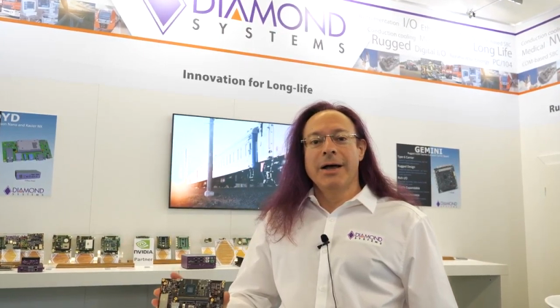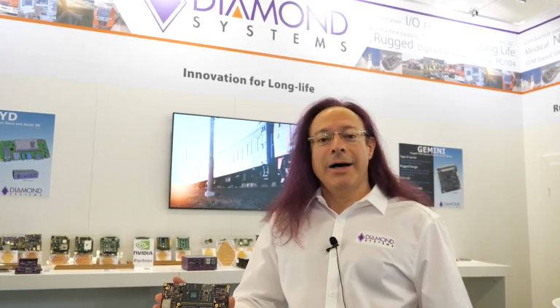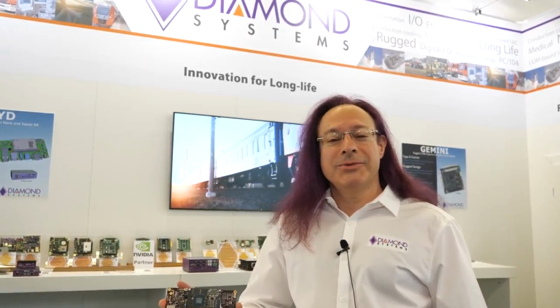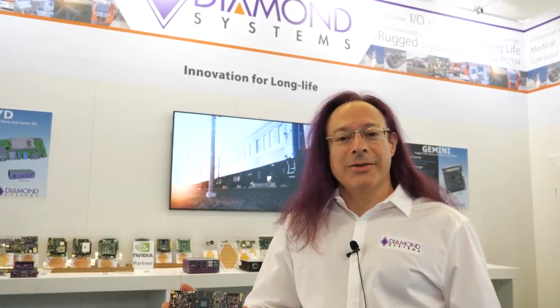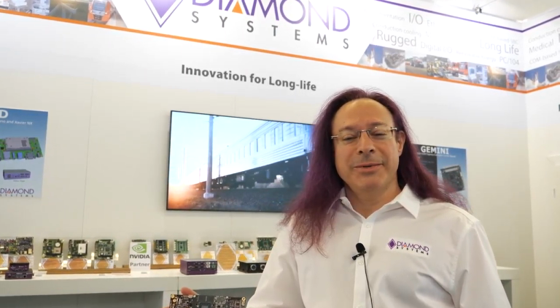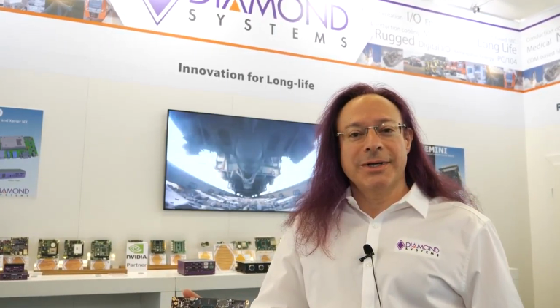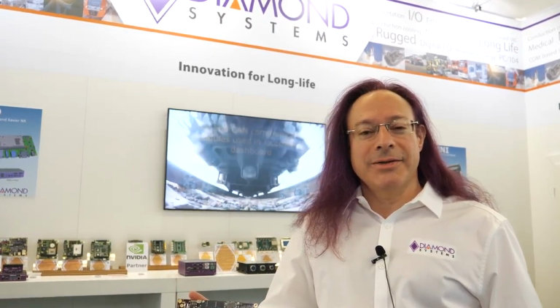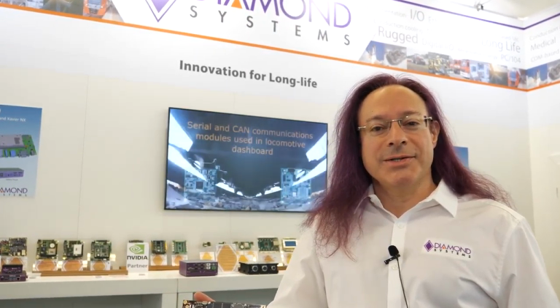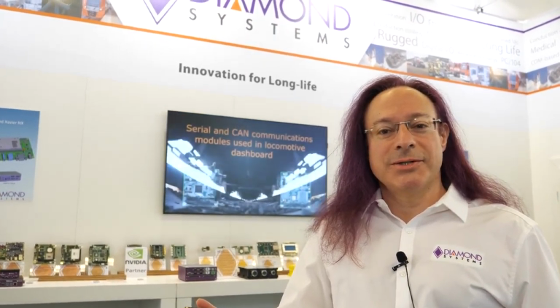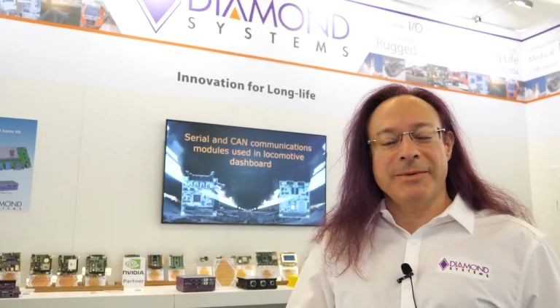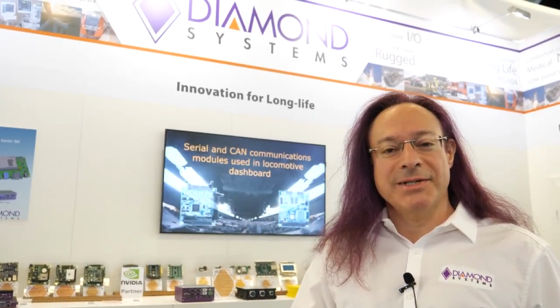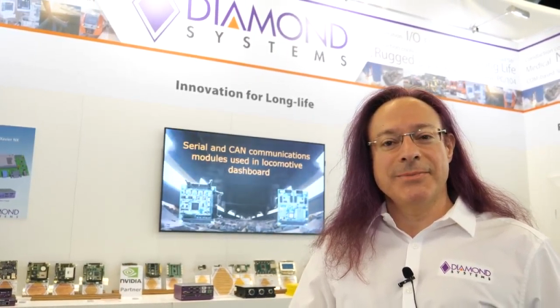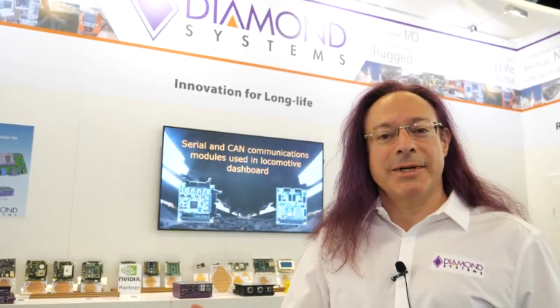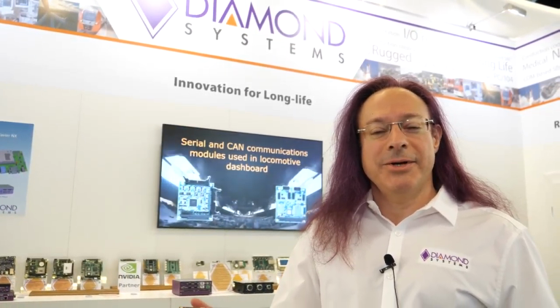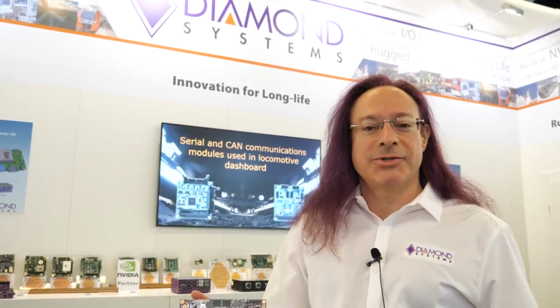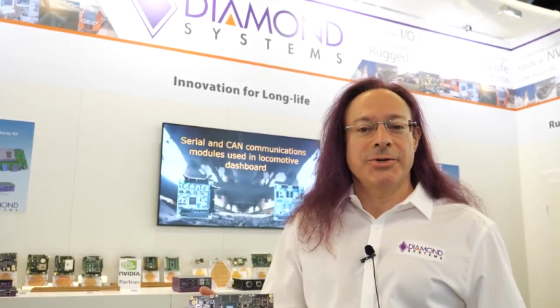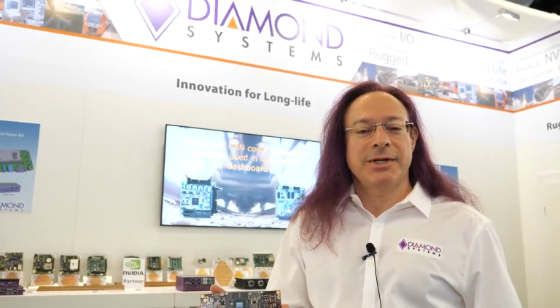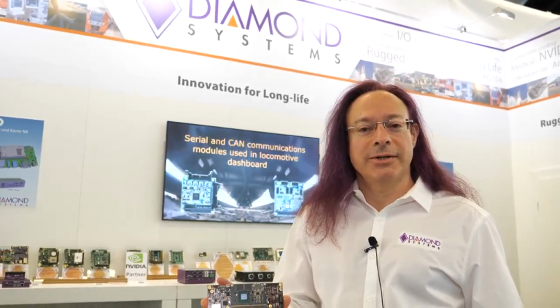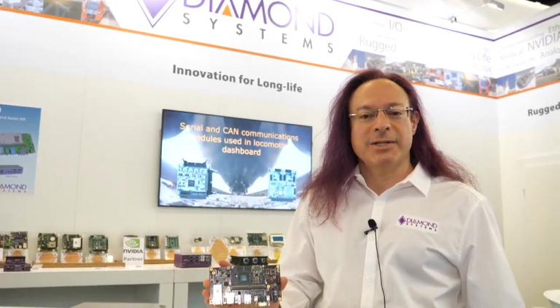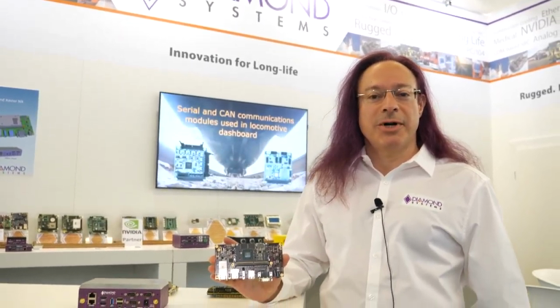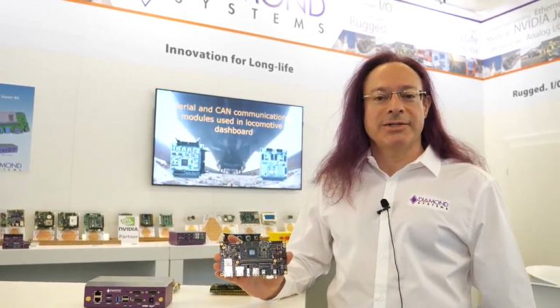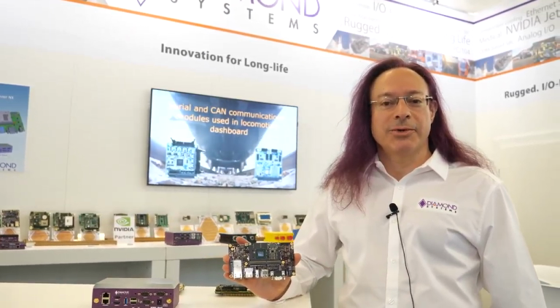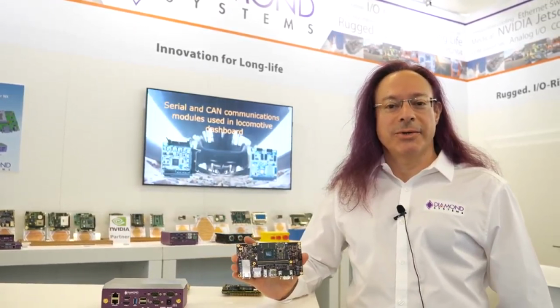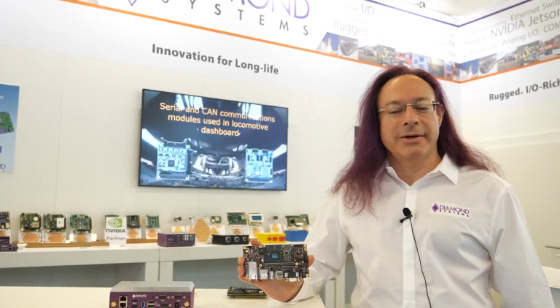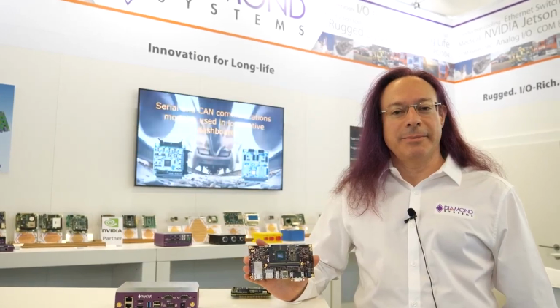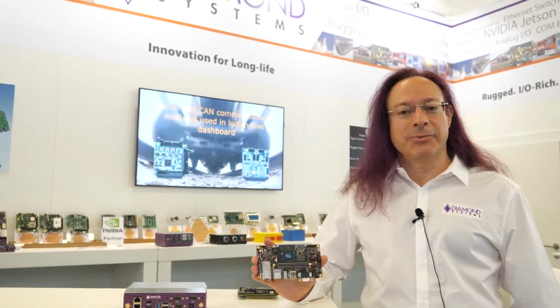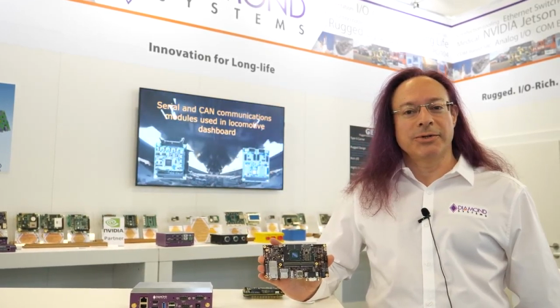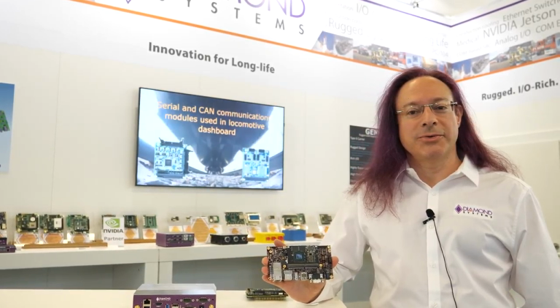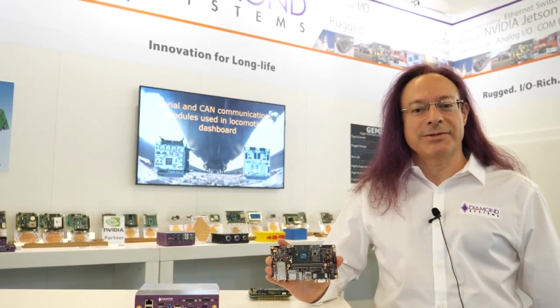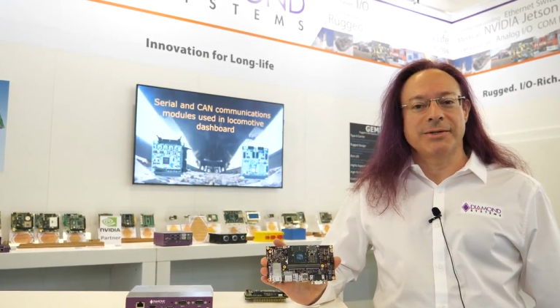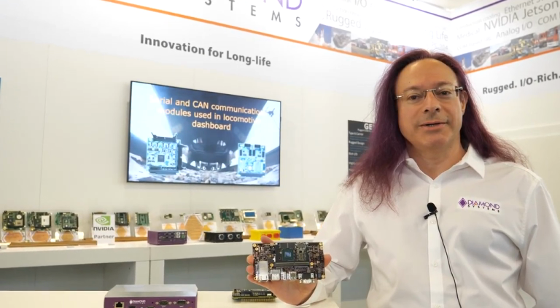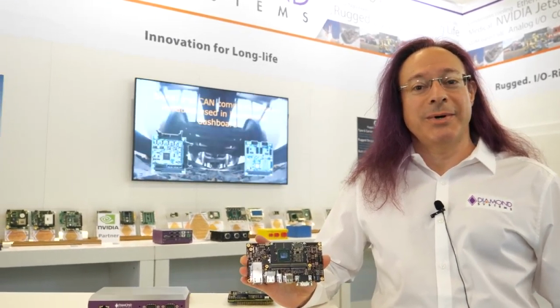Hi, I'm Jonathan Miller and this is Diamond Systems. I'm here to show you today our latest products that we're showing here at Embedded World 2020.